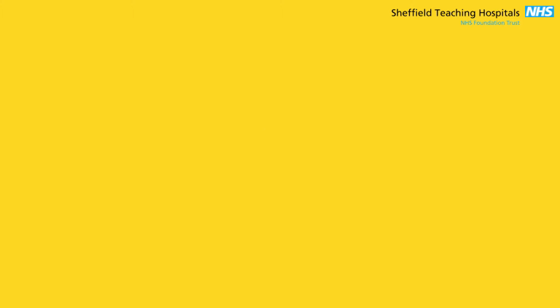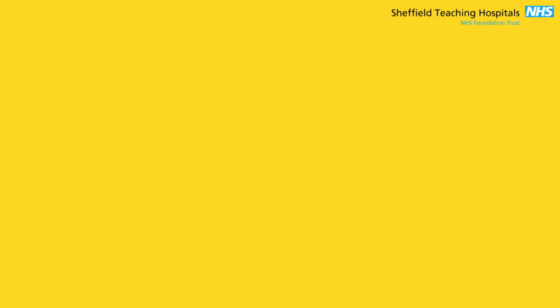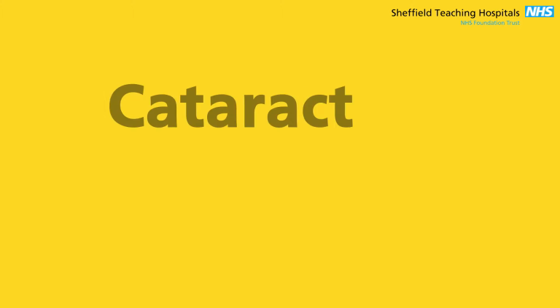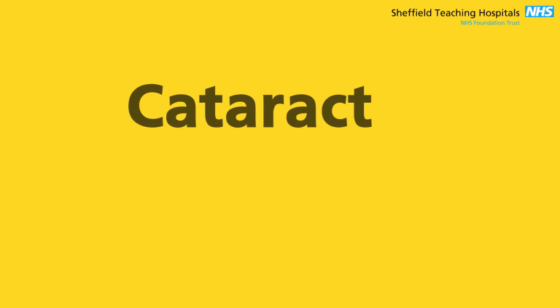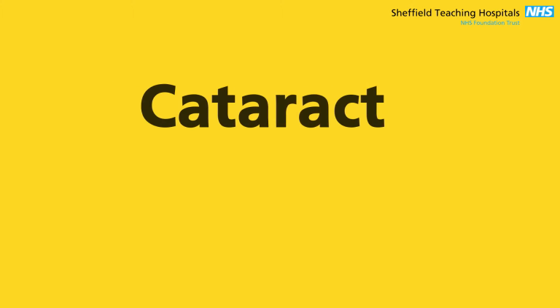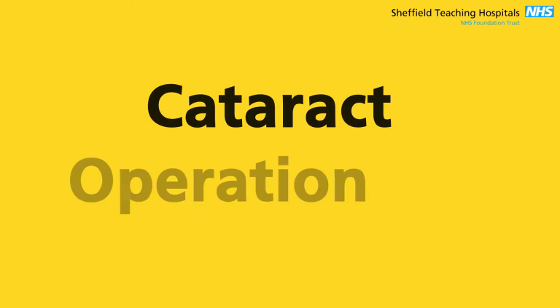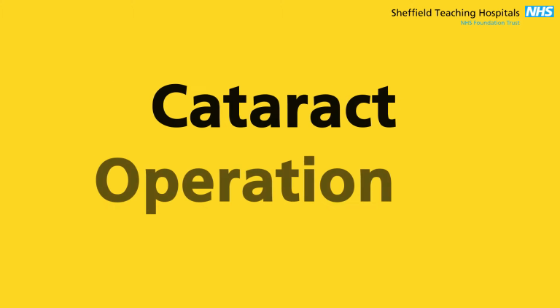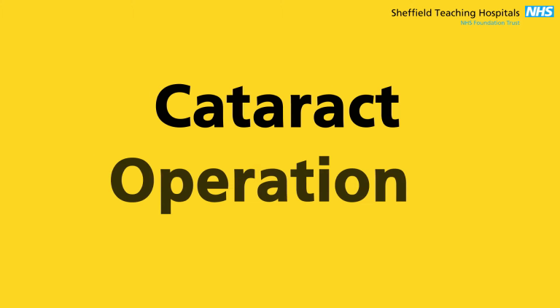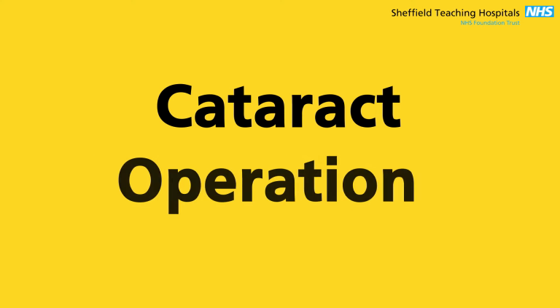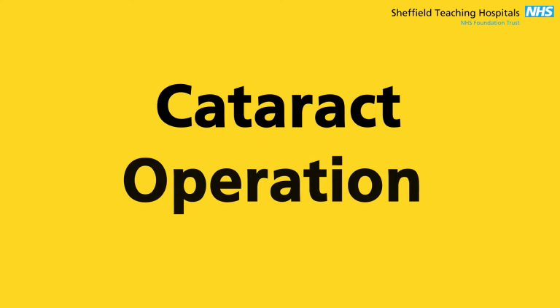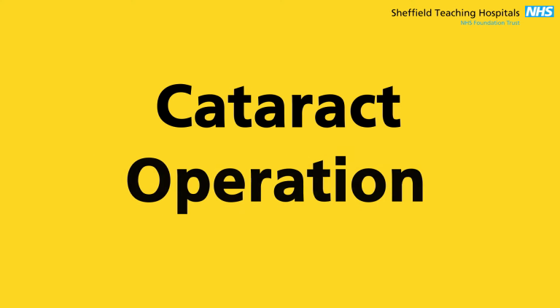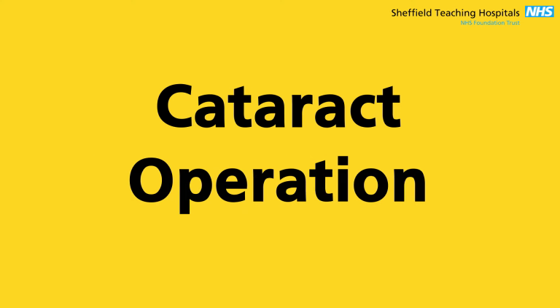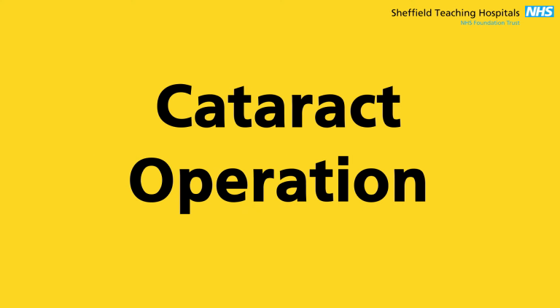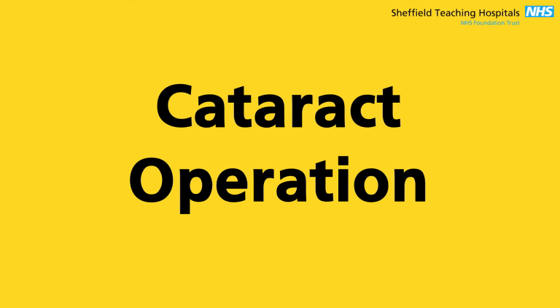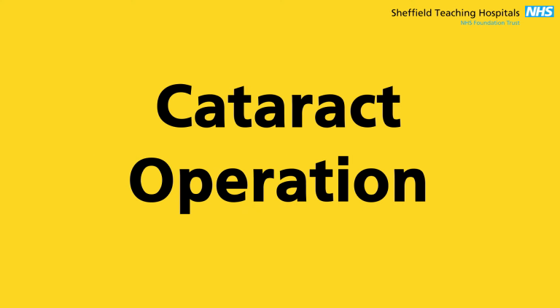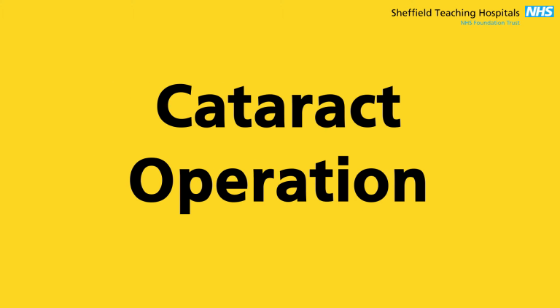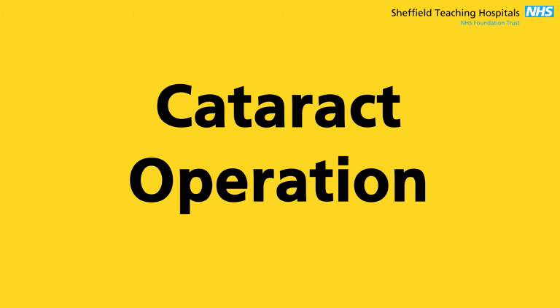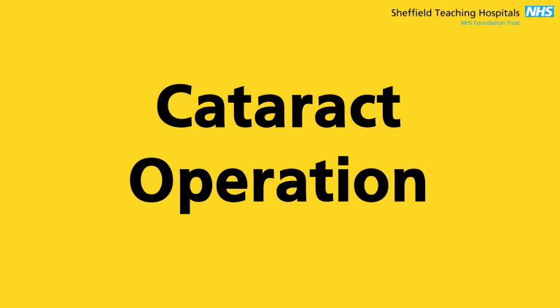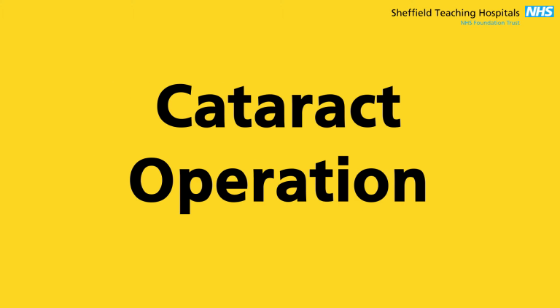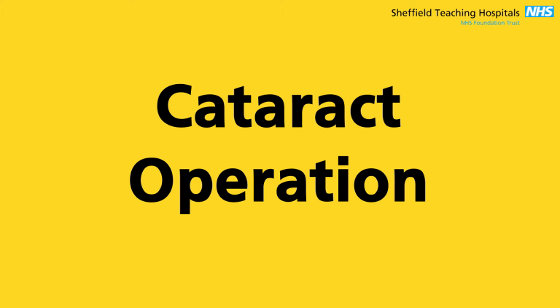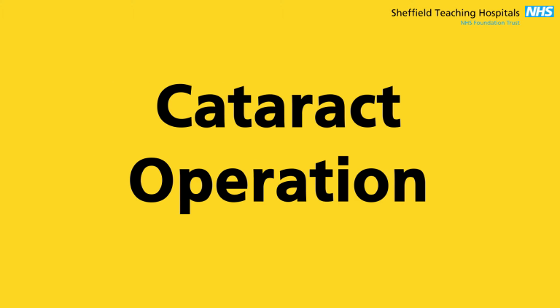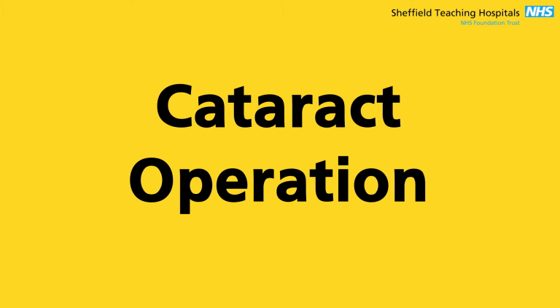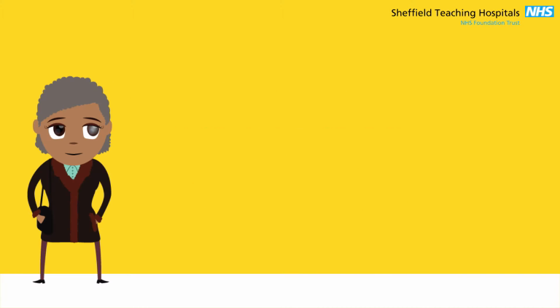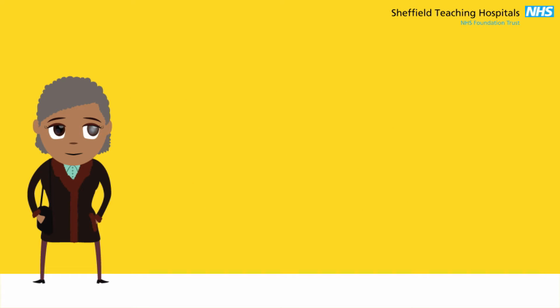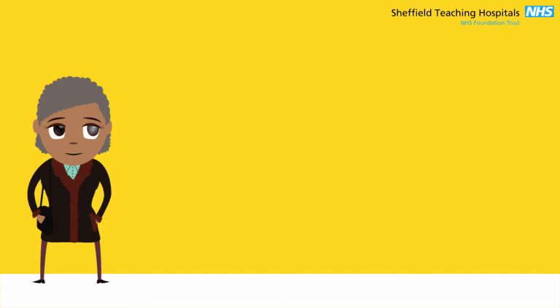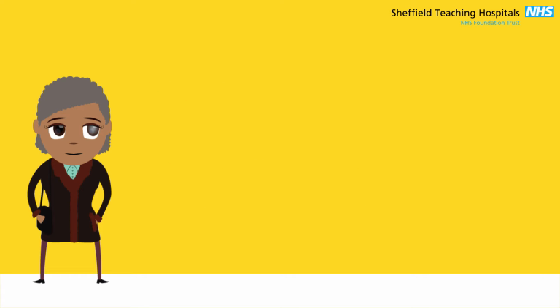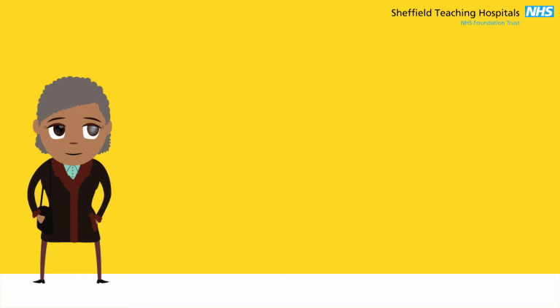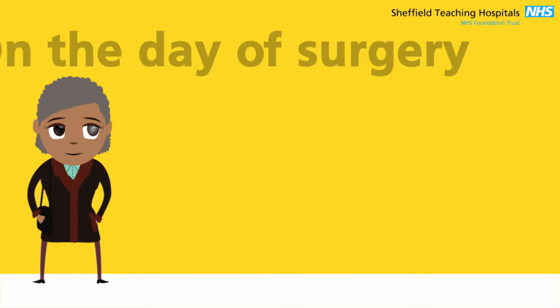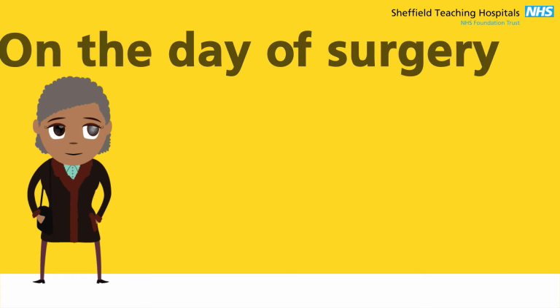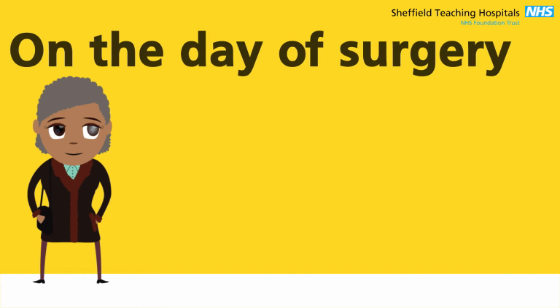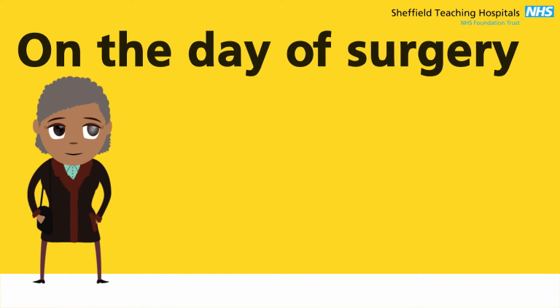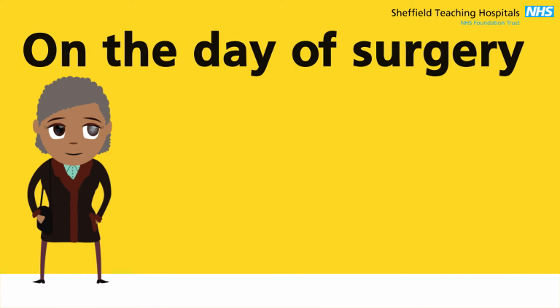You're about to have an operation on your cataract. Here are some things you need to know.